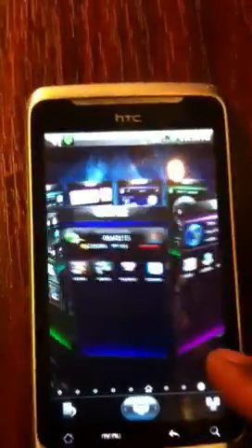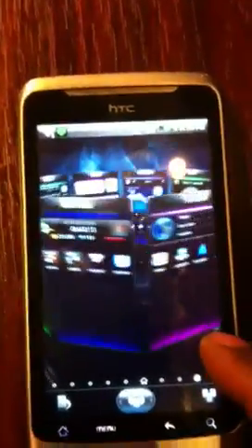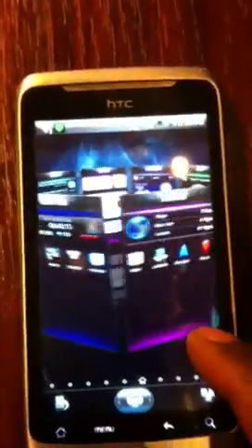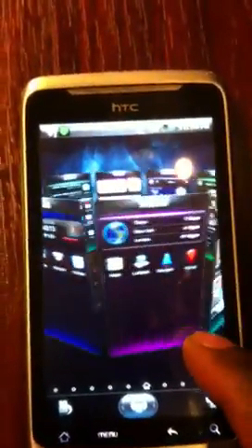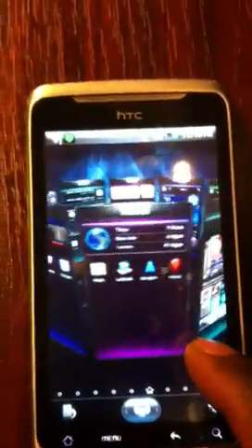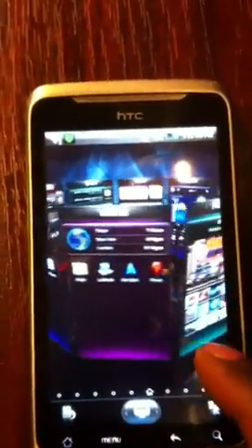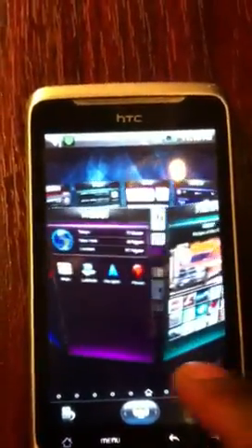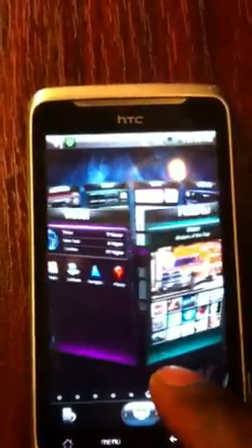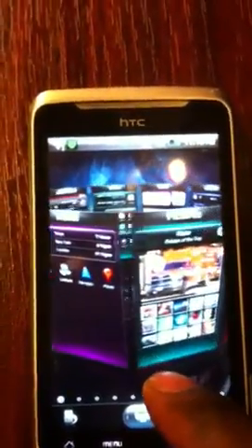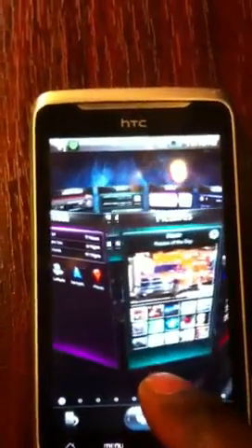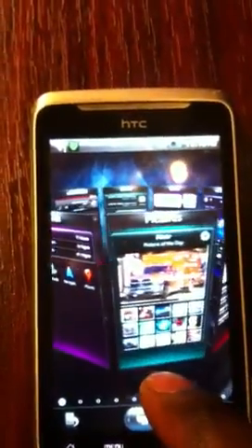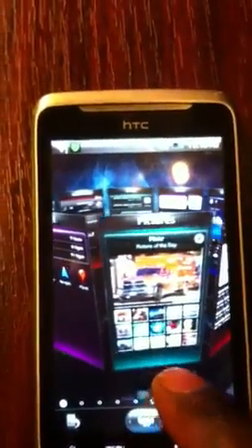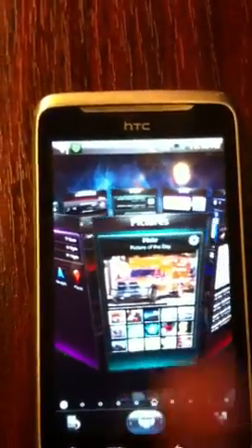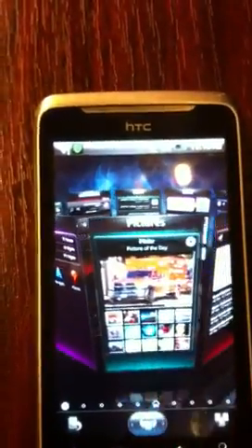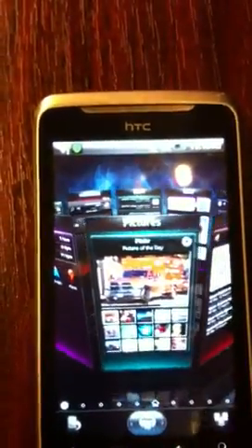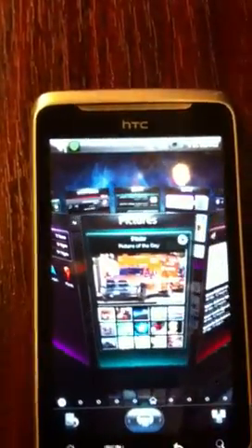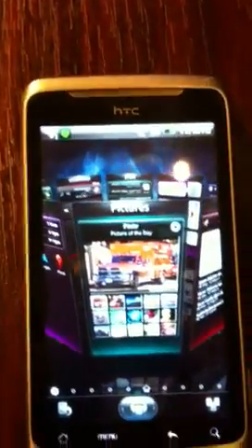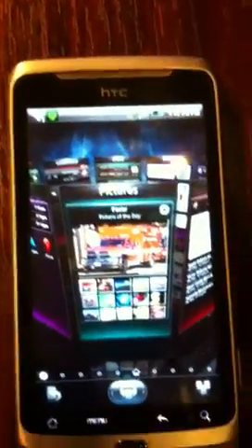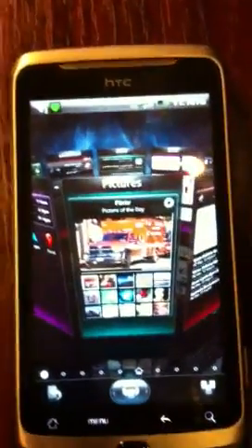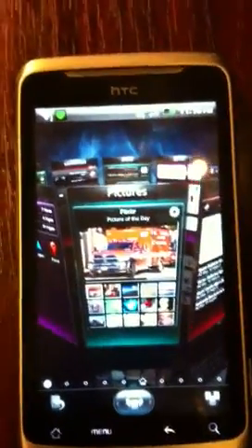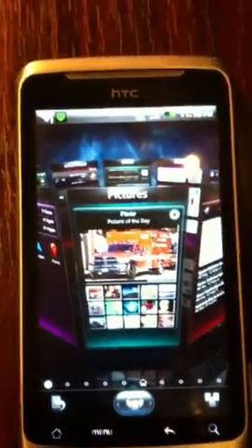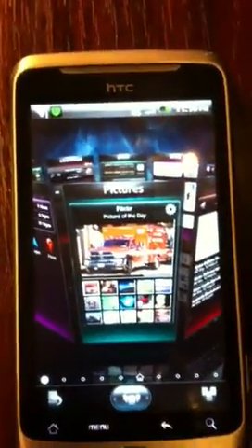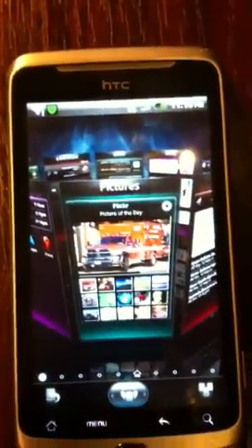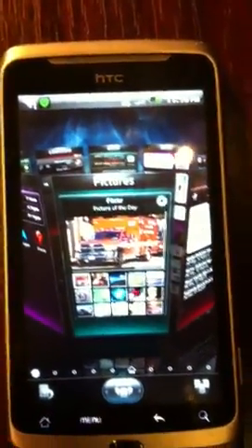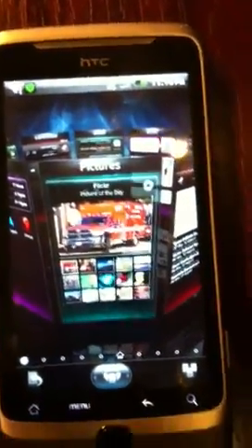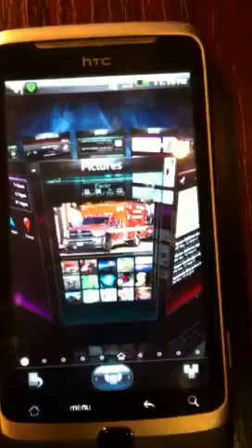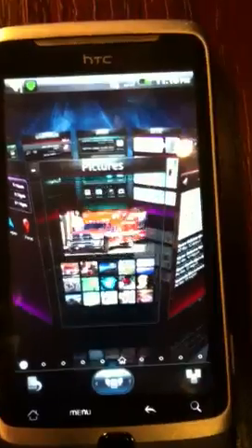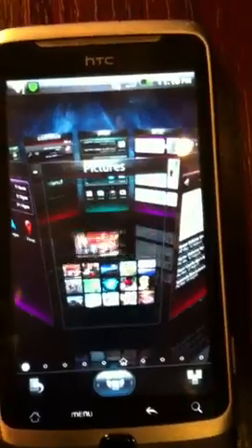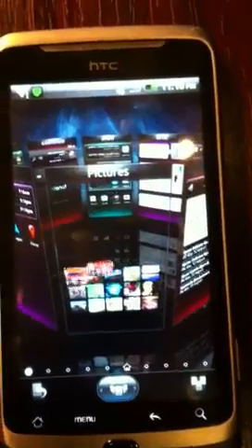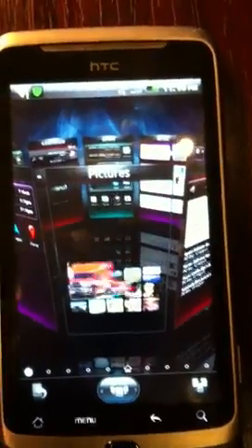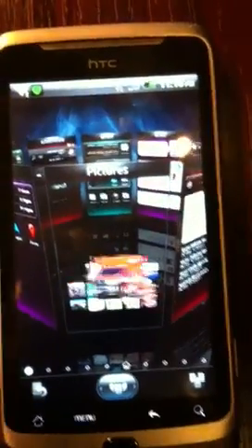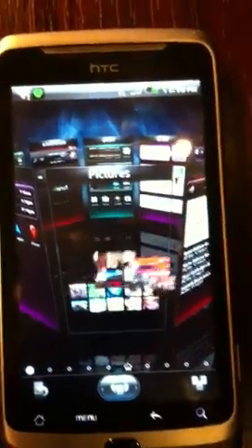It's only for Android, I'm afraid — not for anything else. Just for Android phones, not for iPhone, not for Blackberry.